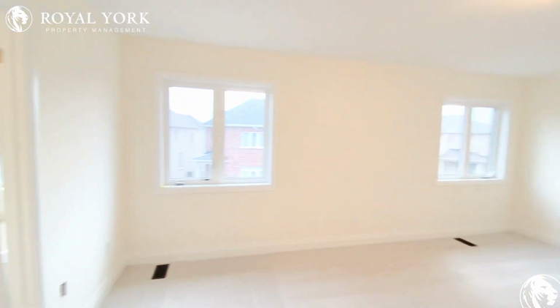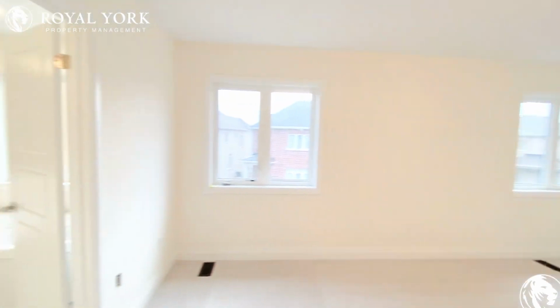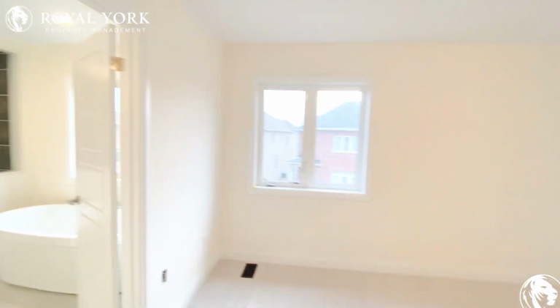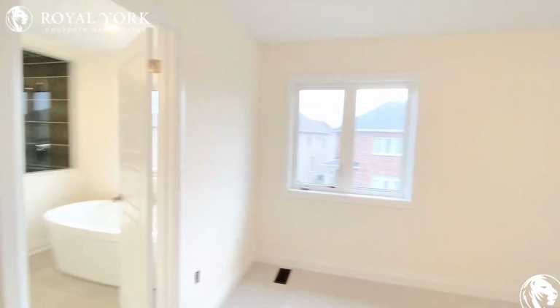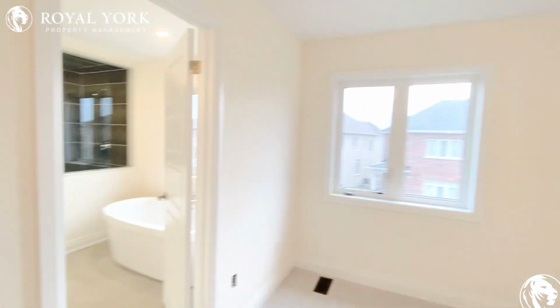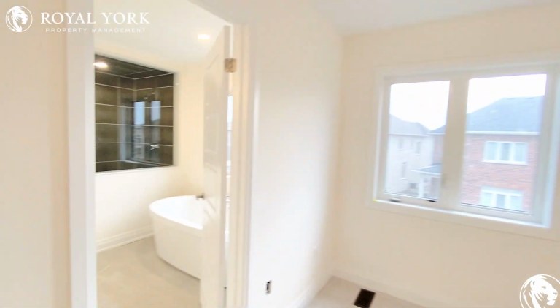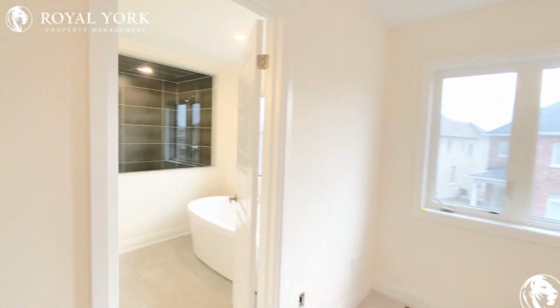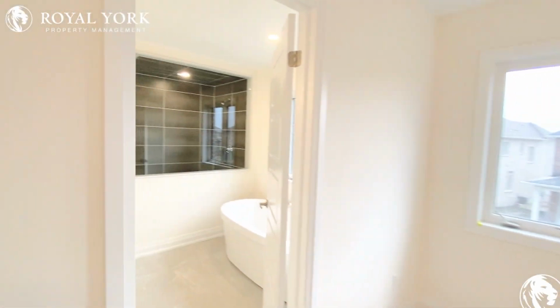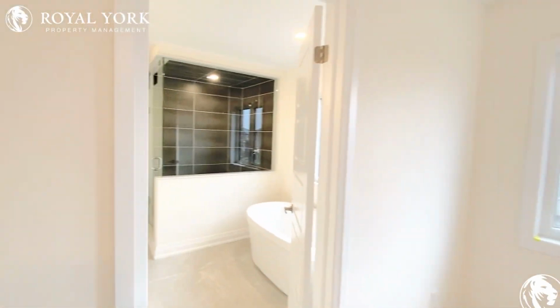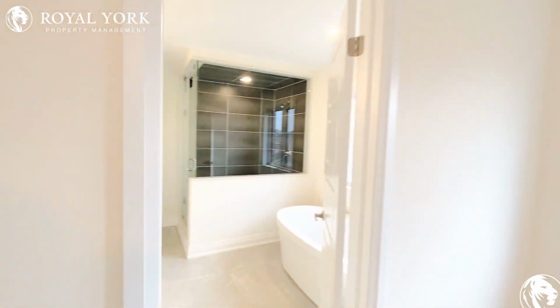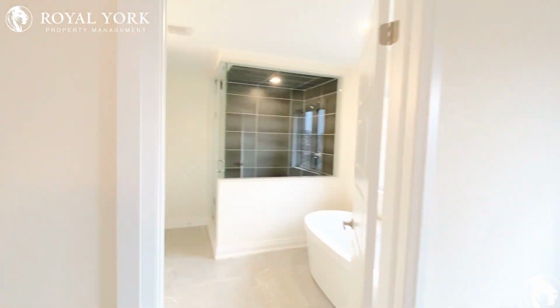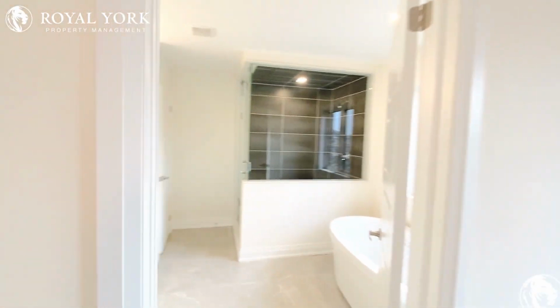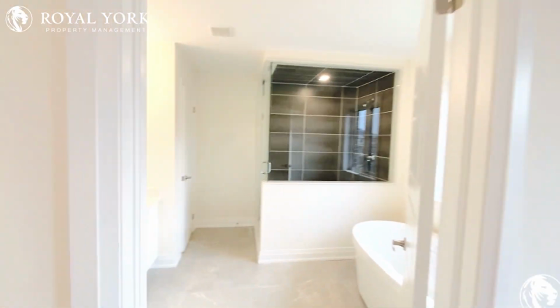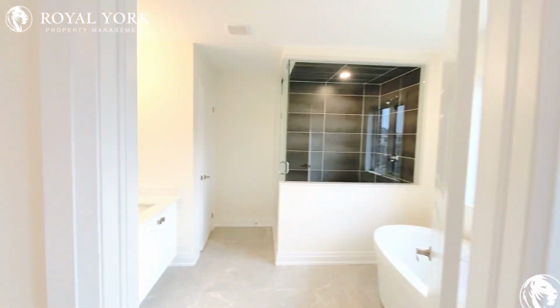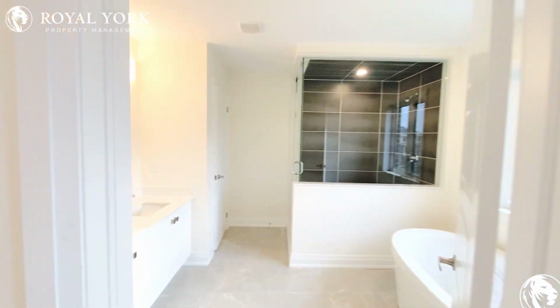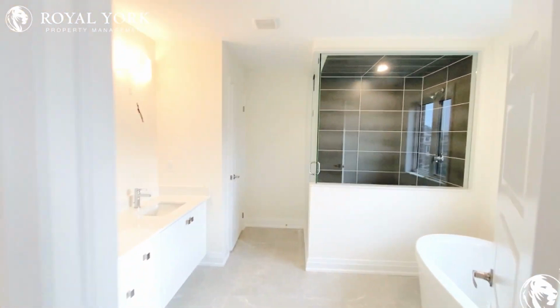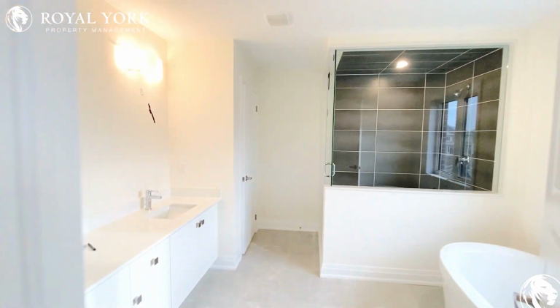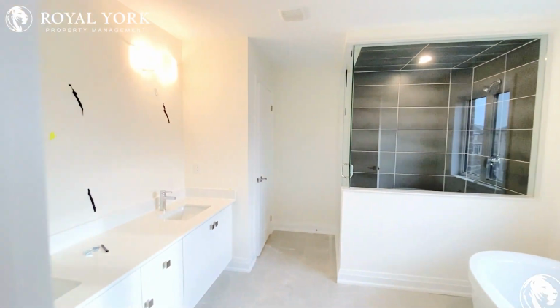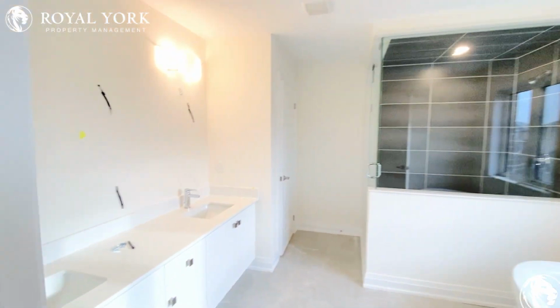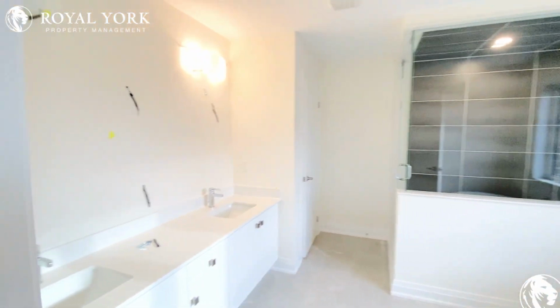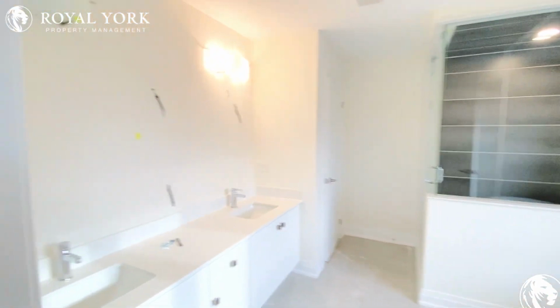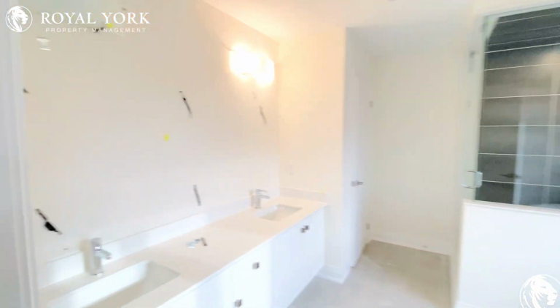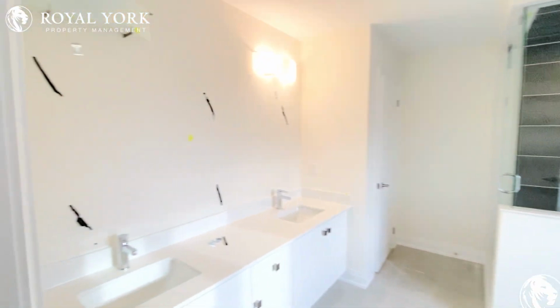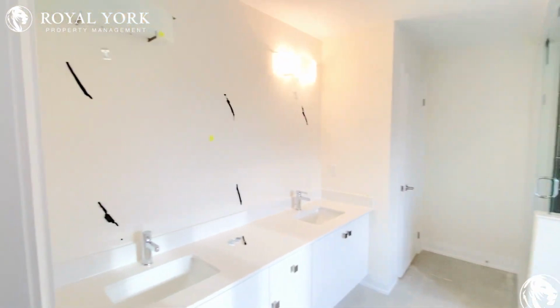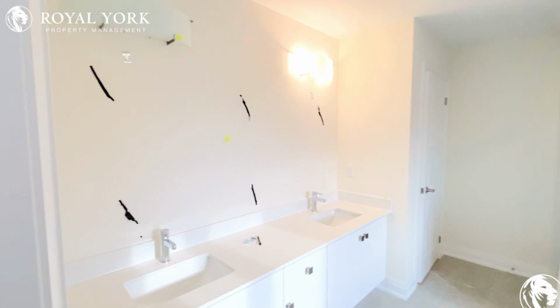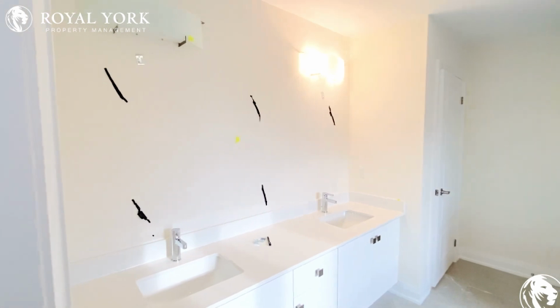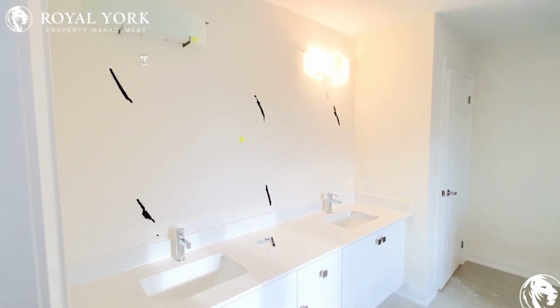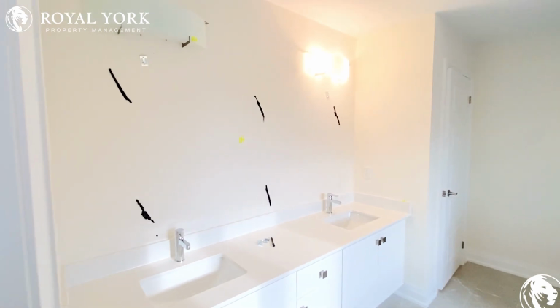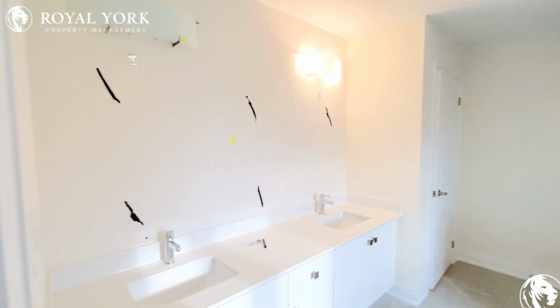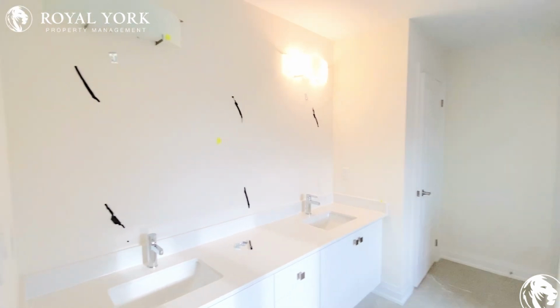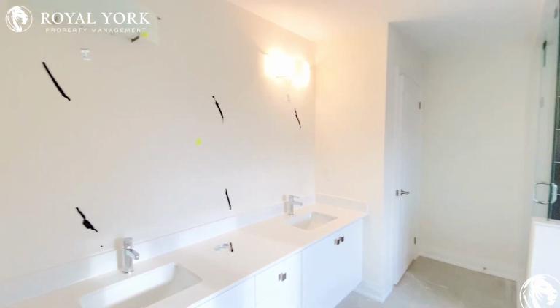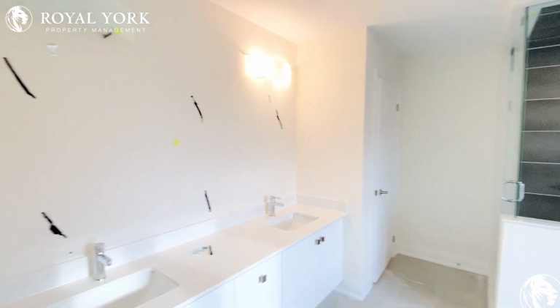The primary ensuite features a full bathtub, shower, and his and her sinks.